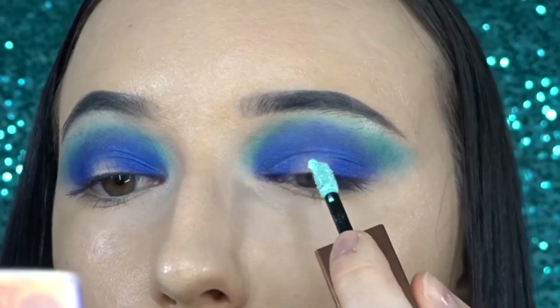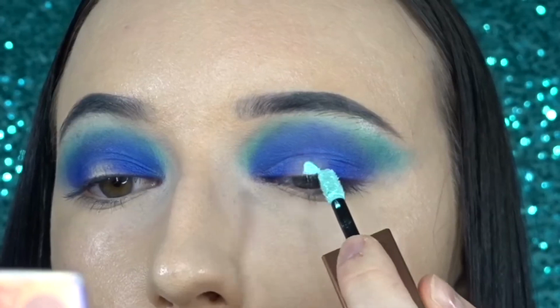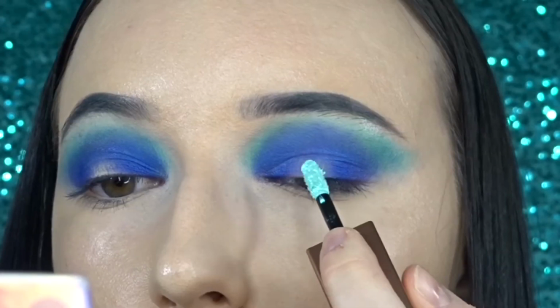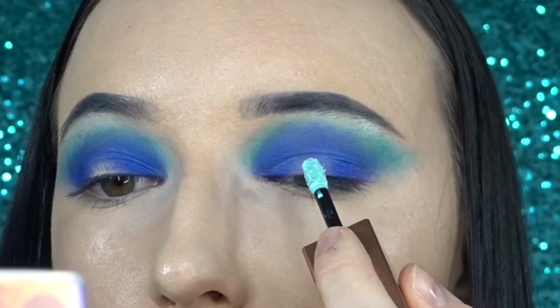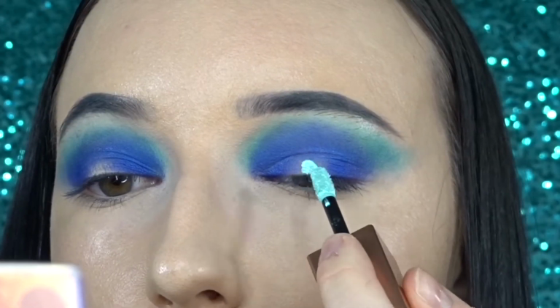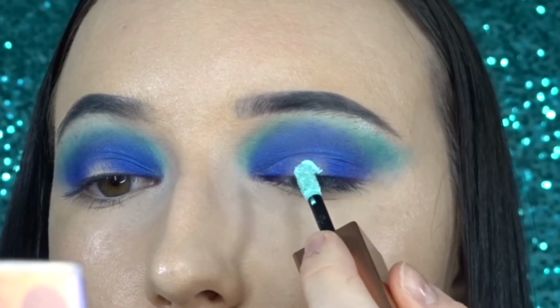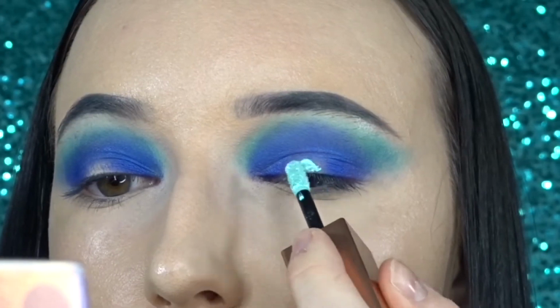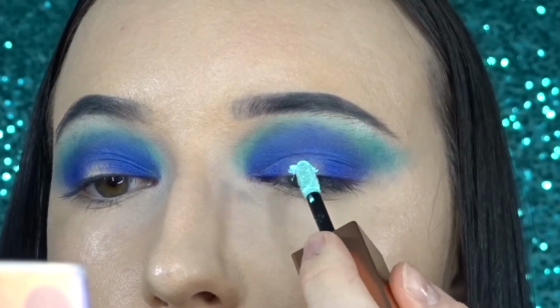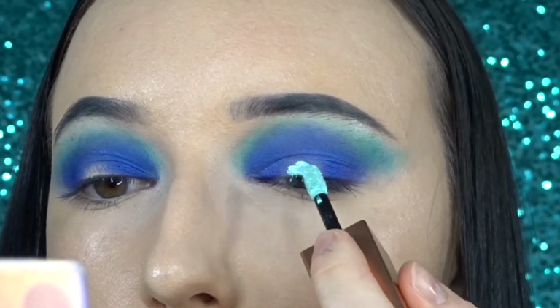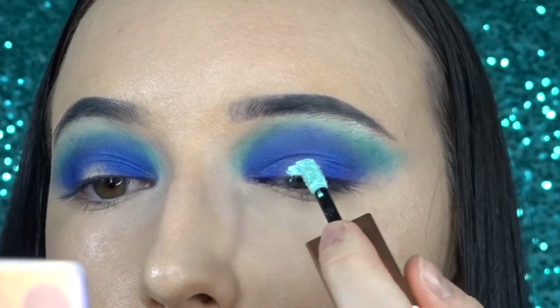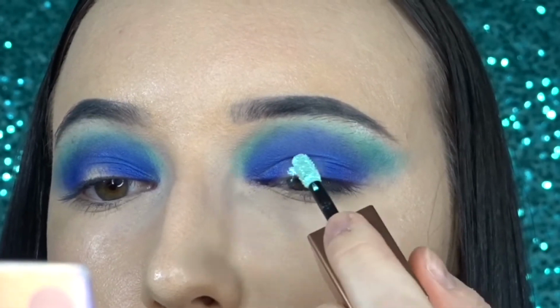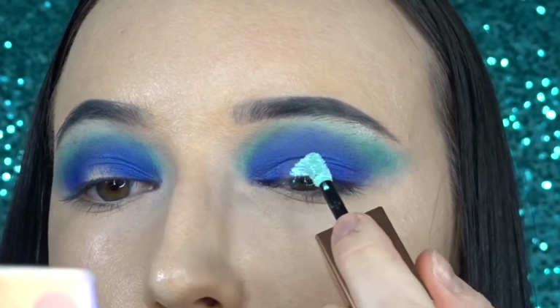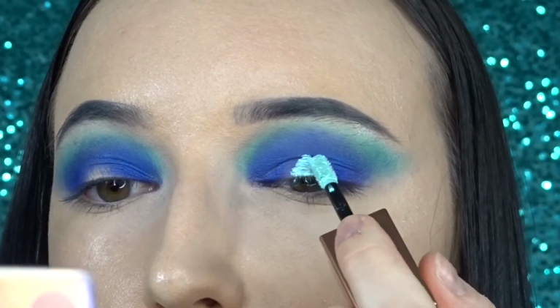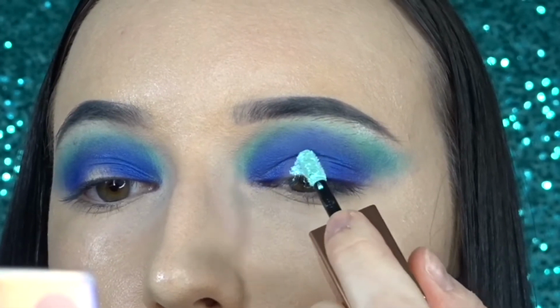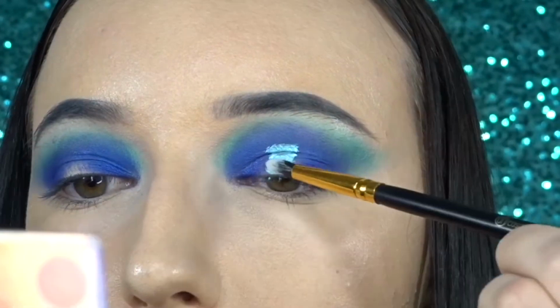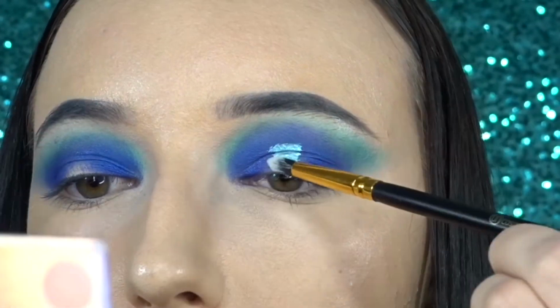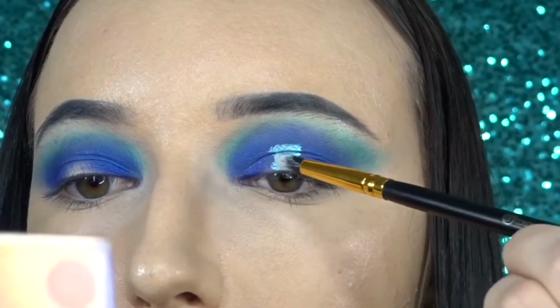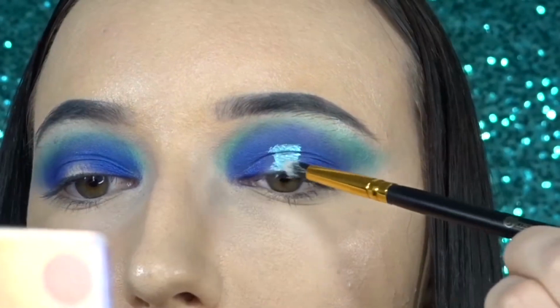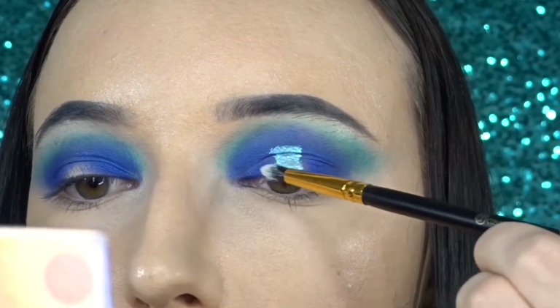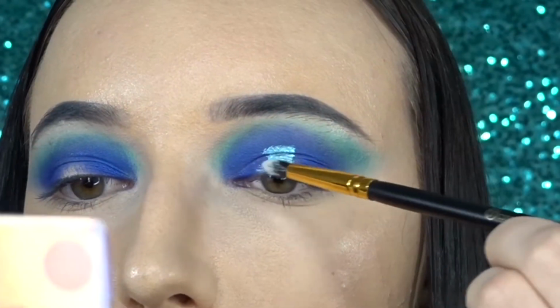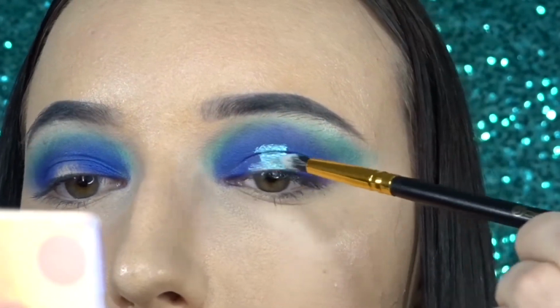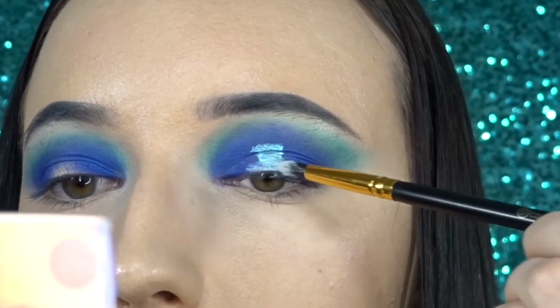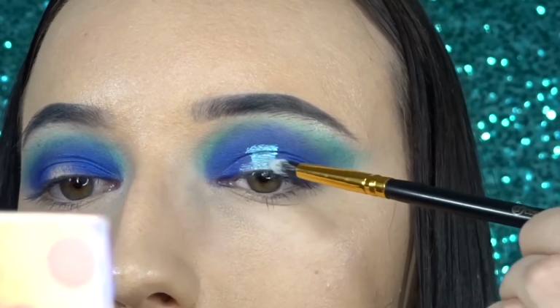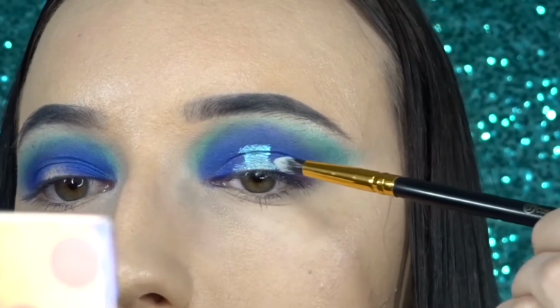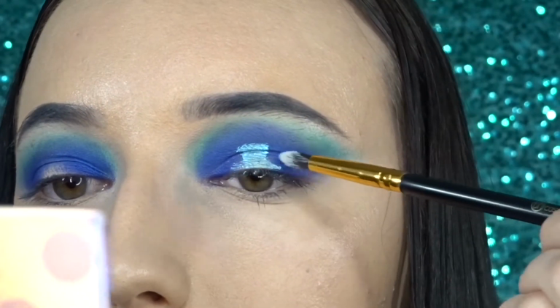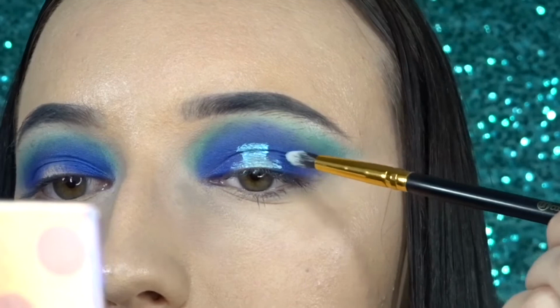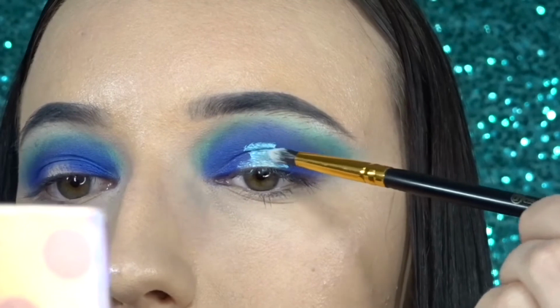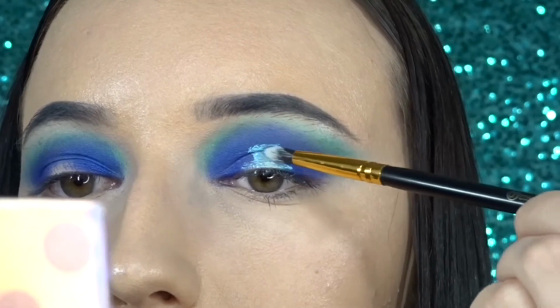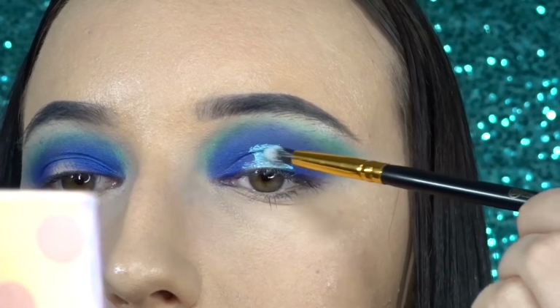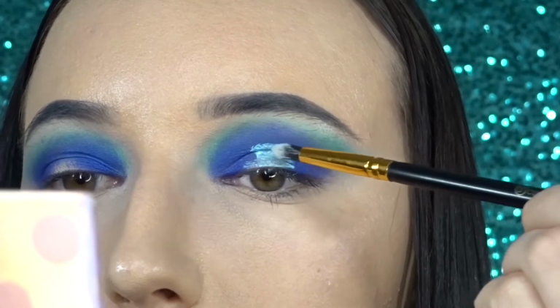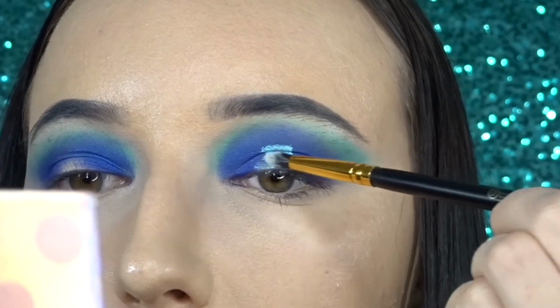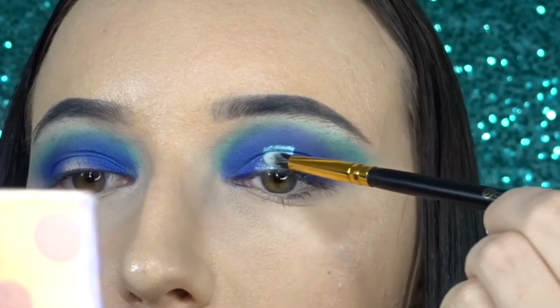For the center of my lid, I'm going in with the Stila Magnificent Metals shadow, and it's in the shade Freedom.